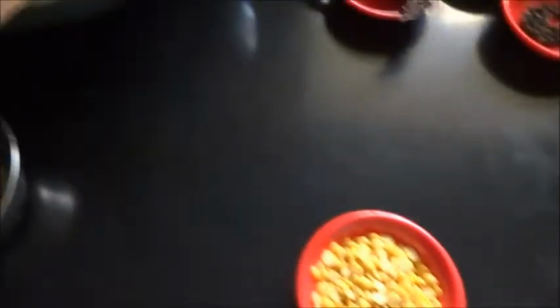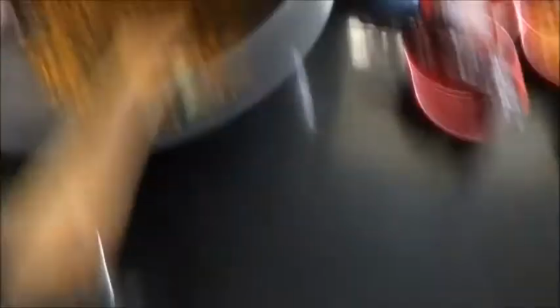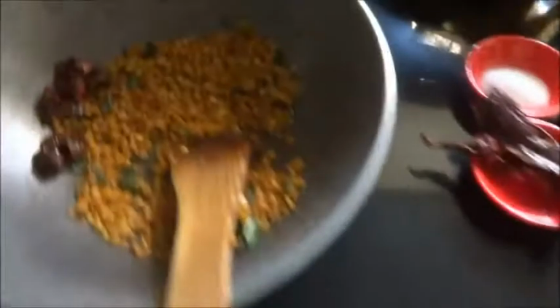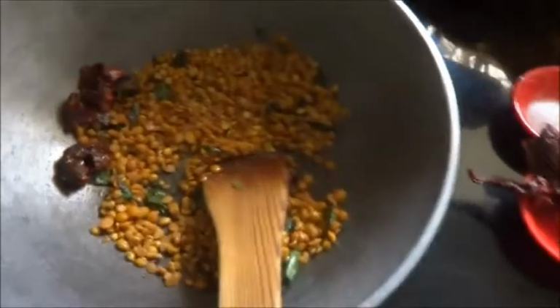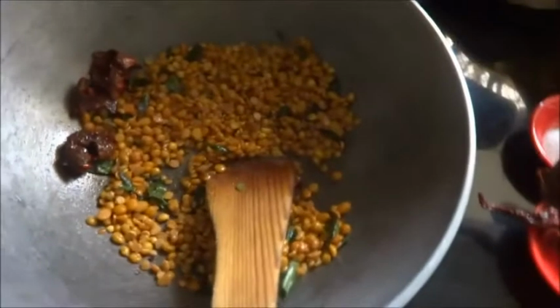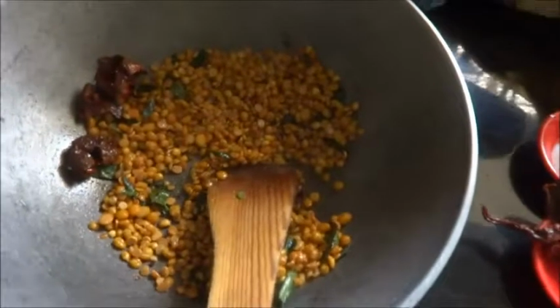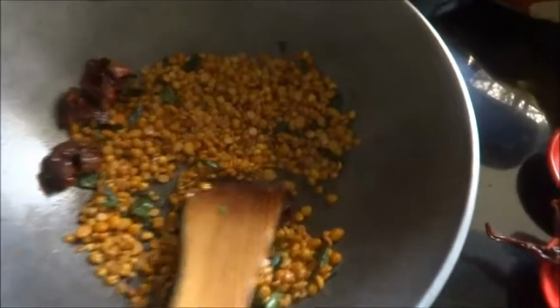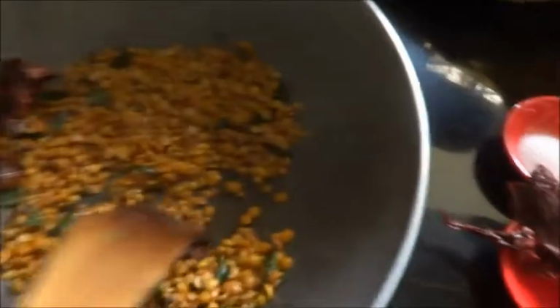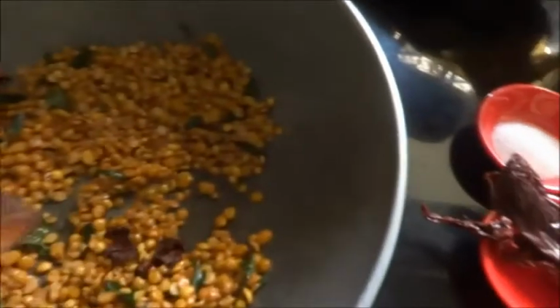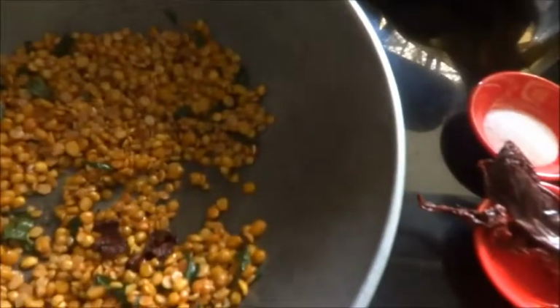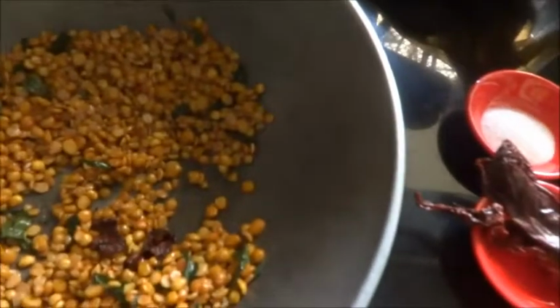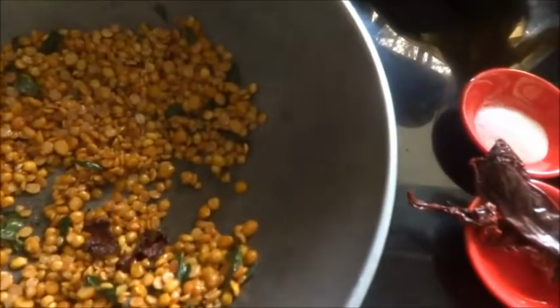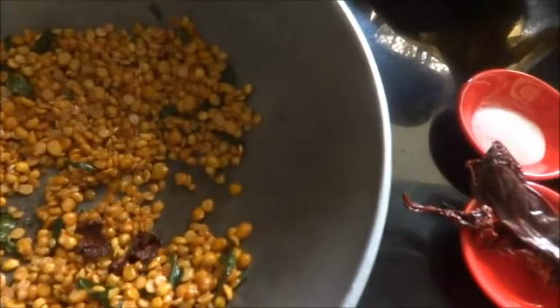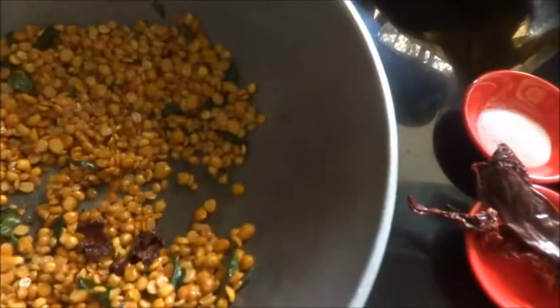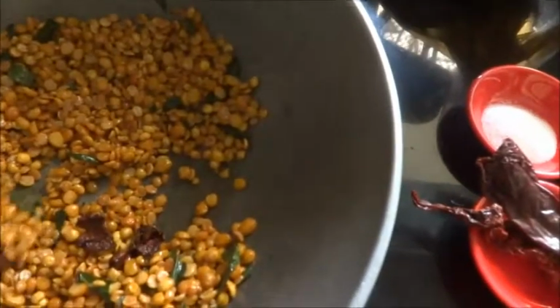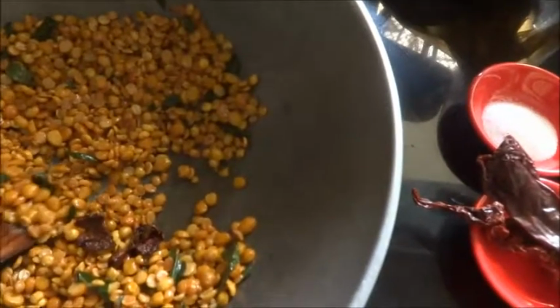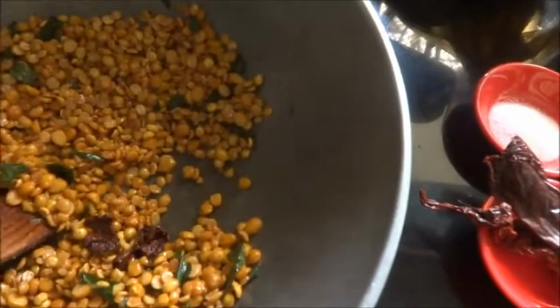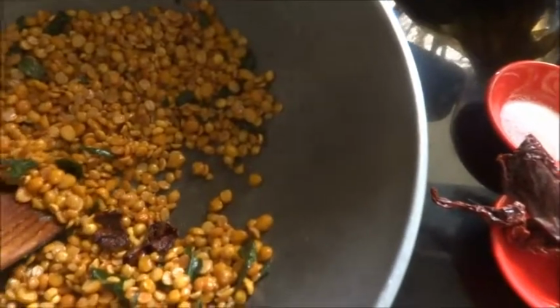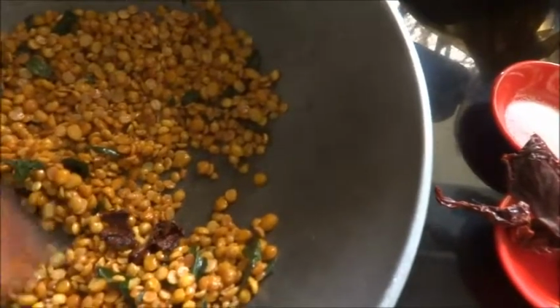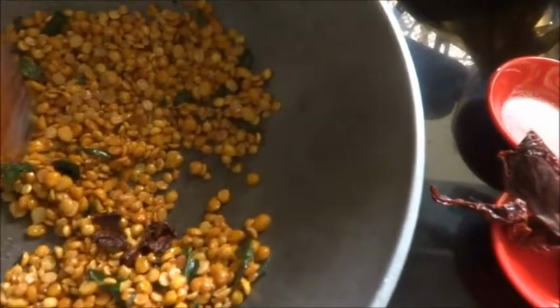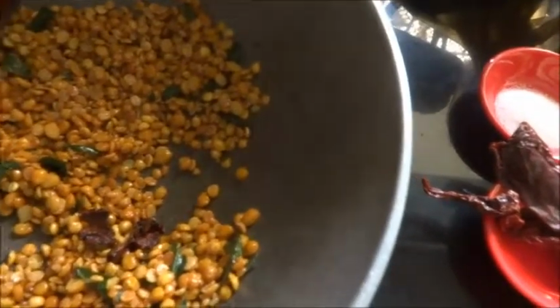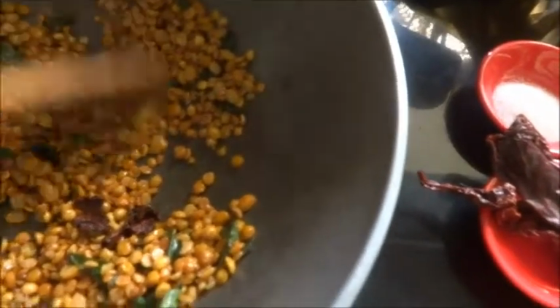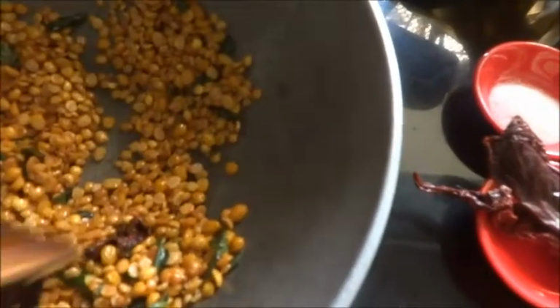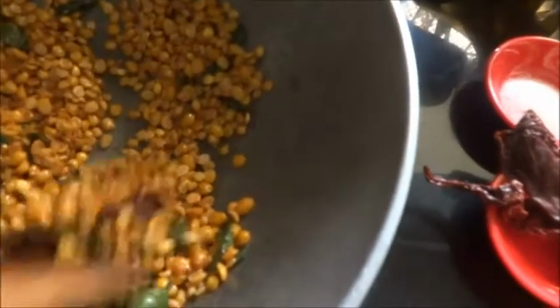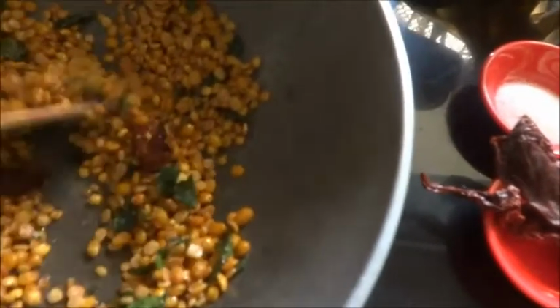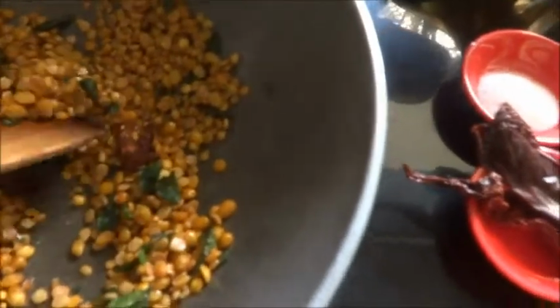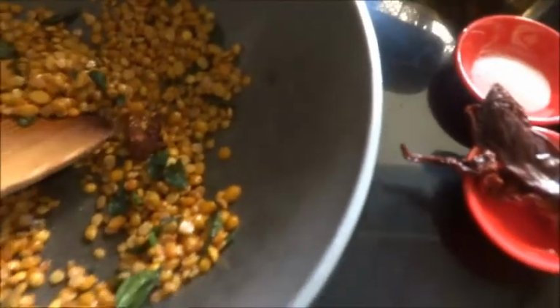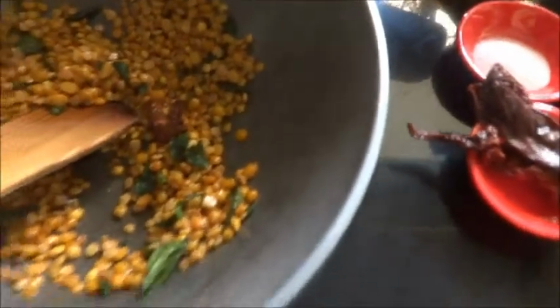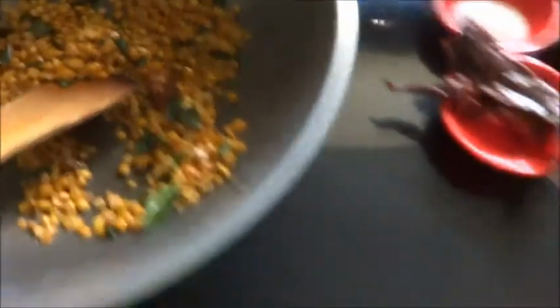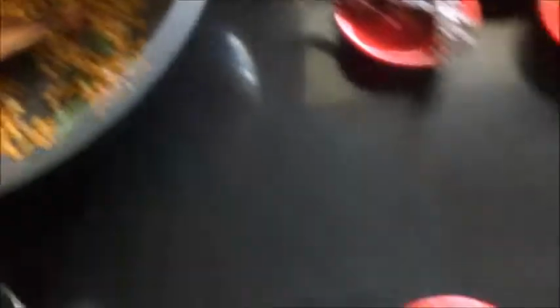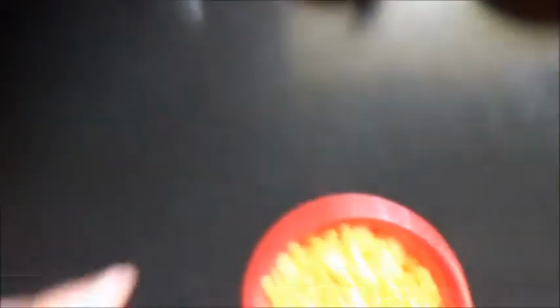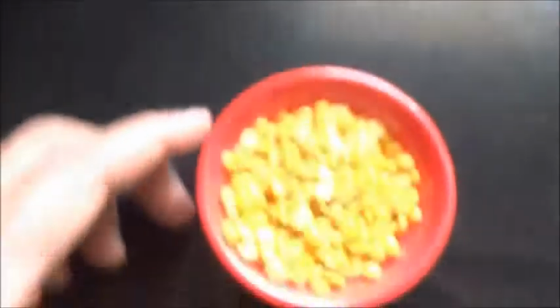Hi viewers, today I am going to make Pariputogel. For that, I have already fried and kept the ingredients here. I will tell you the ingredients.